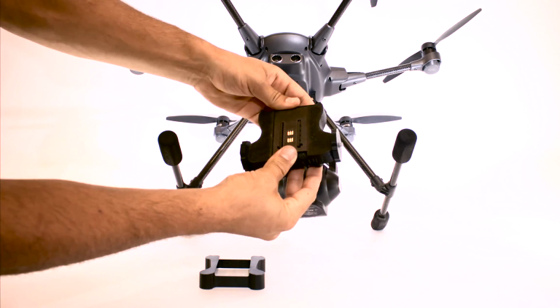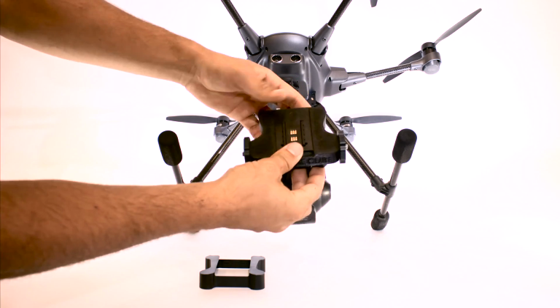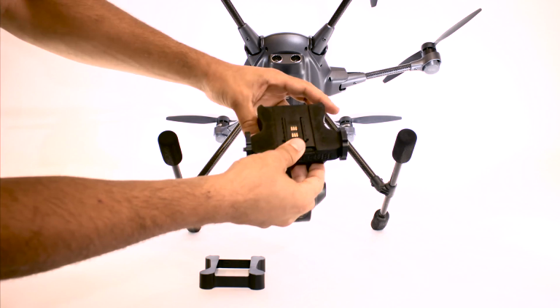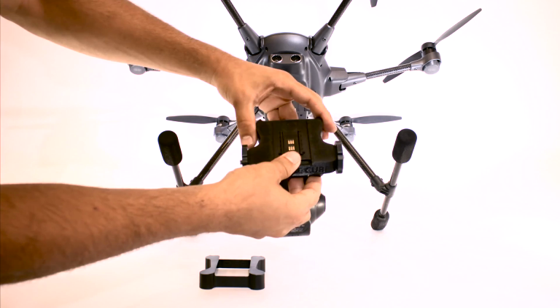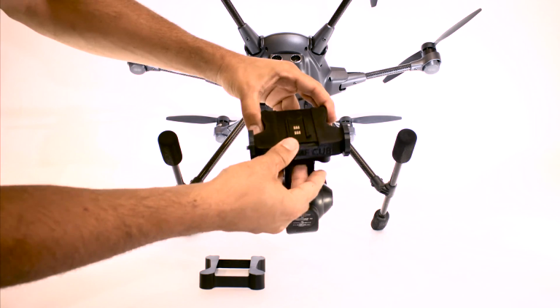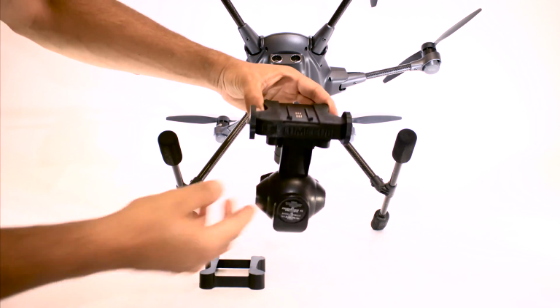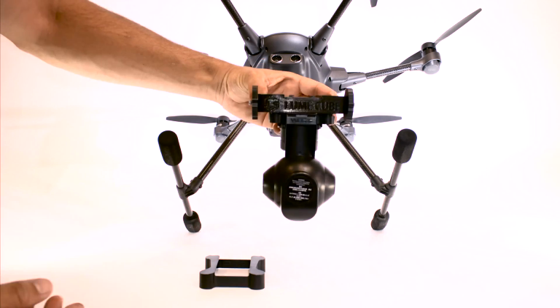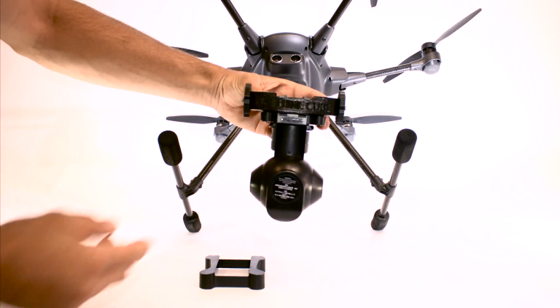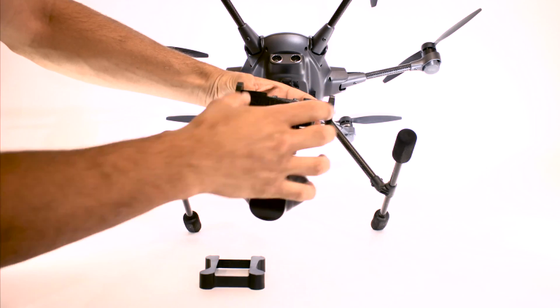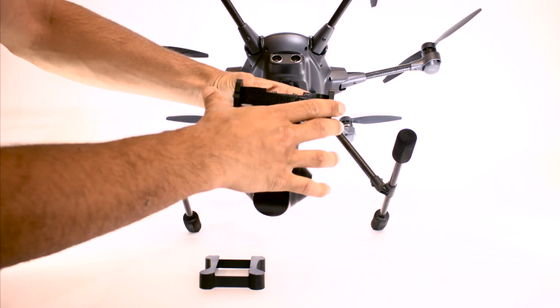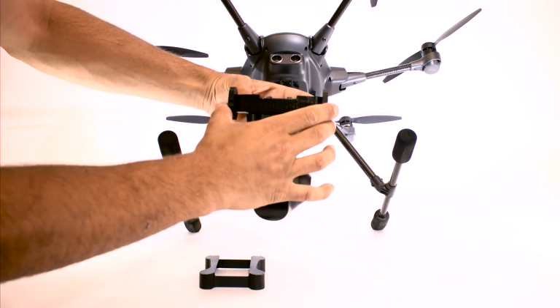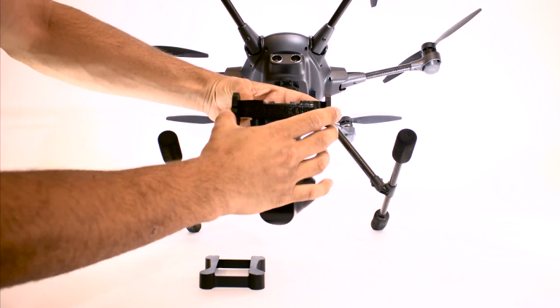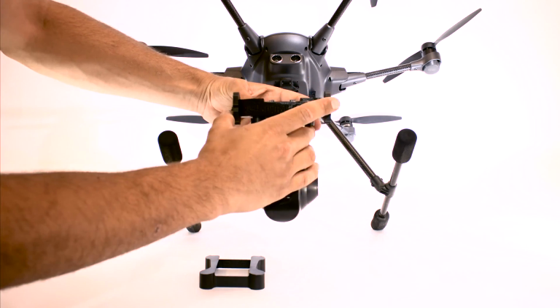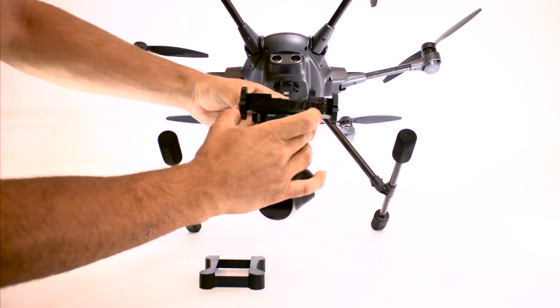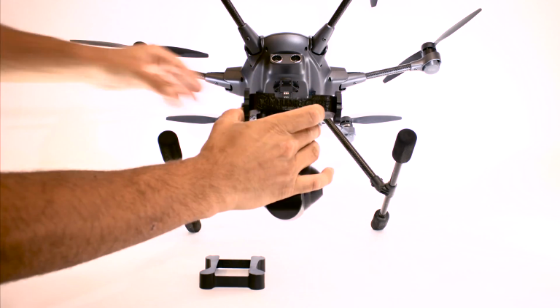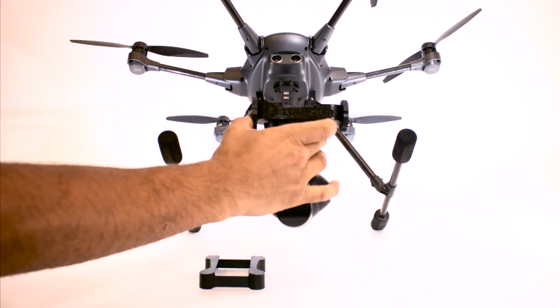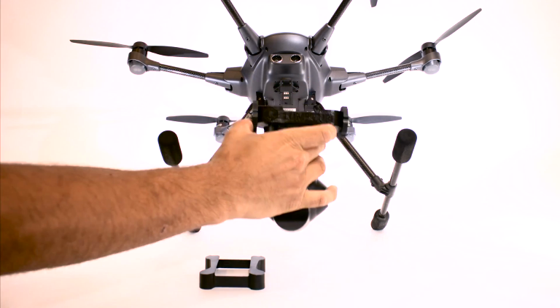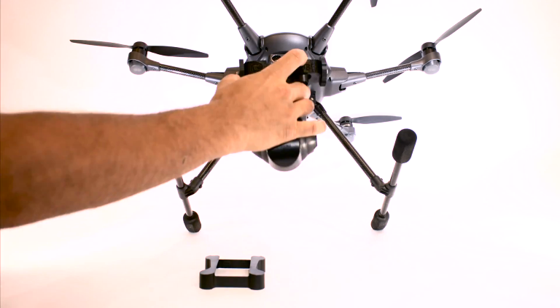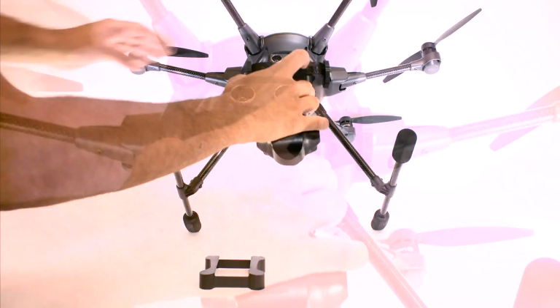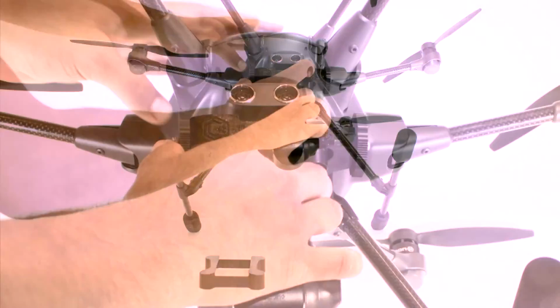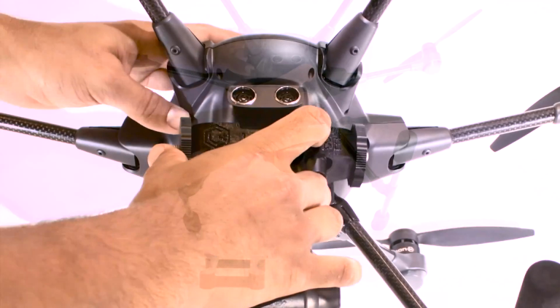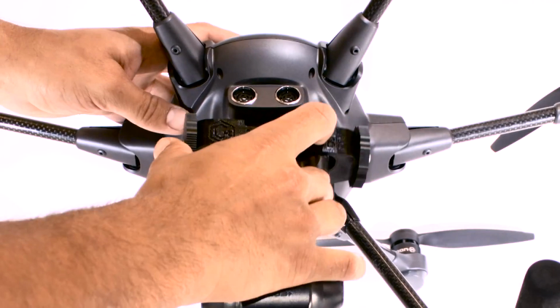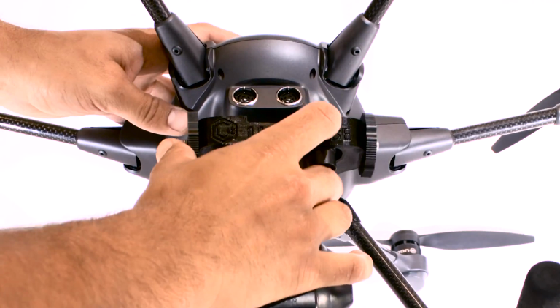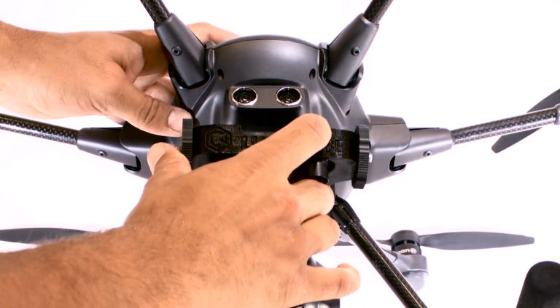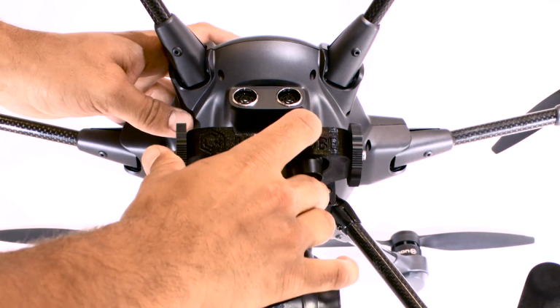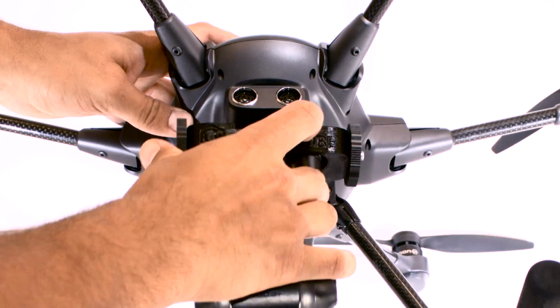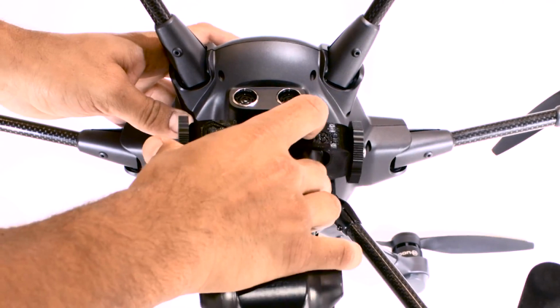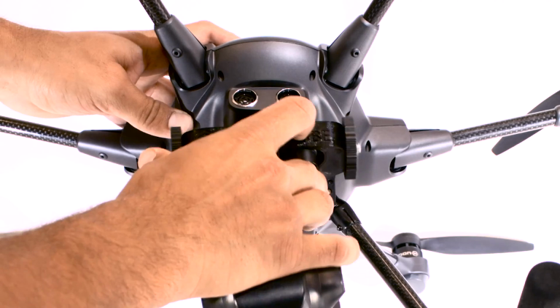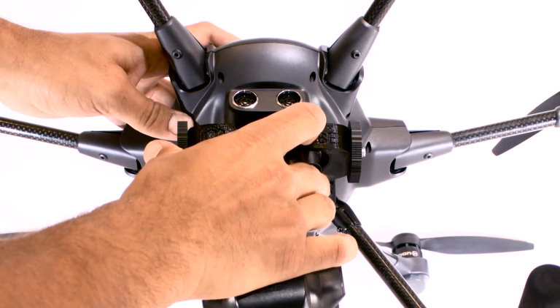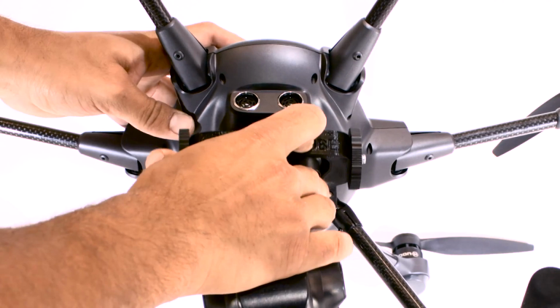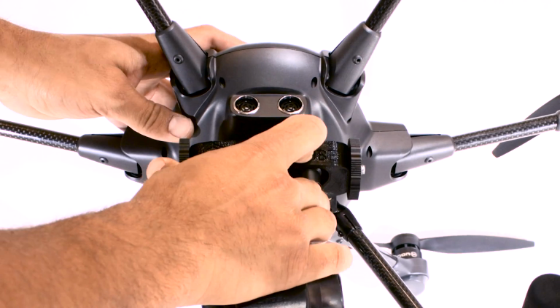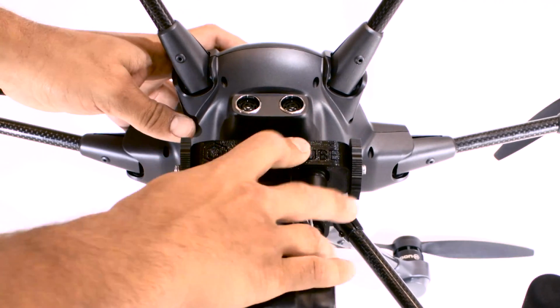Now, just like how you took the gimbal off the Typhoon H, slide the gimbal back until you hear the lever click into place.